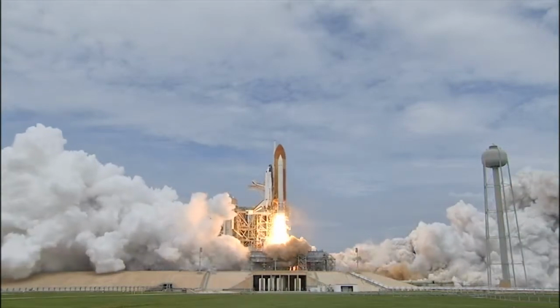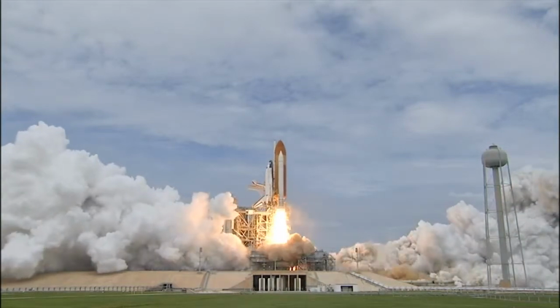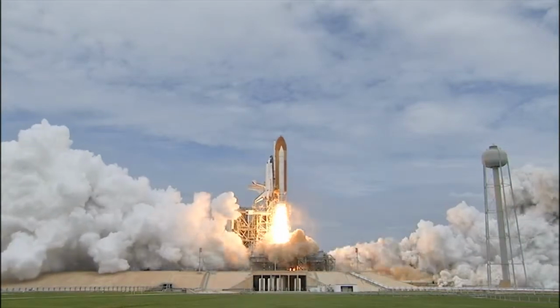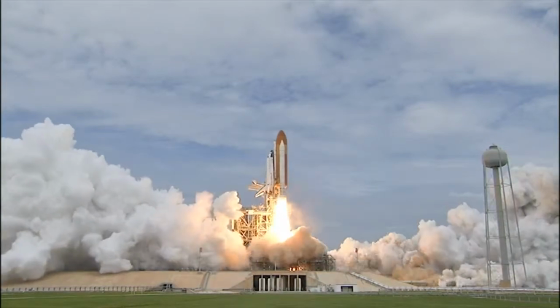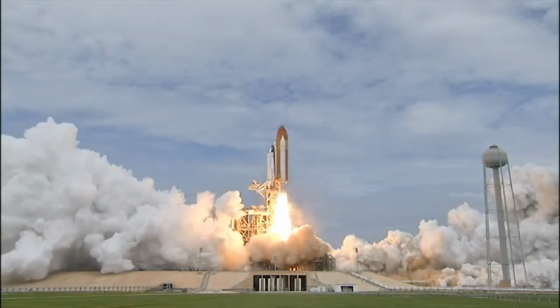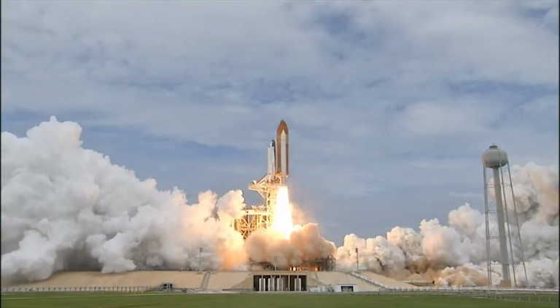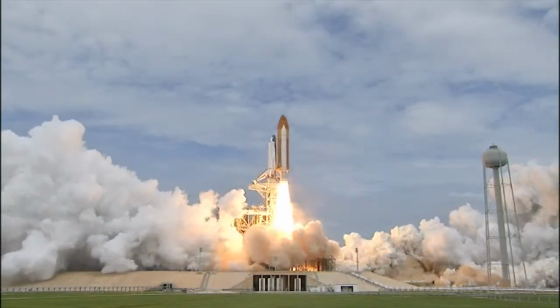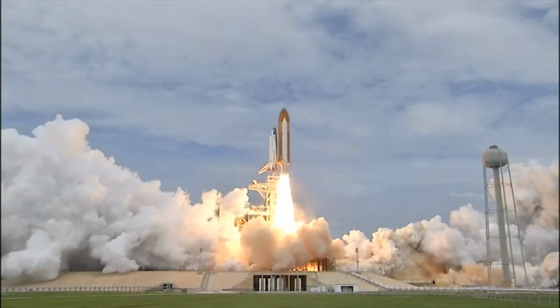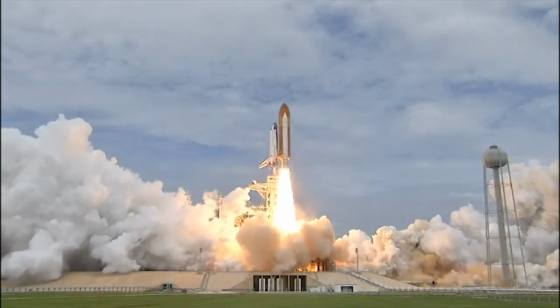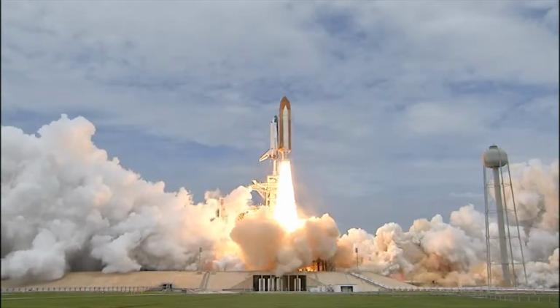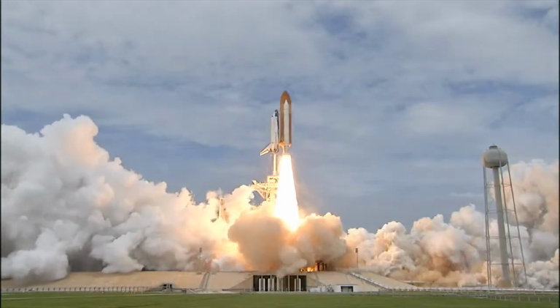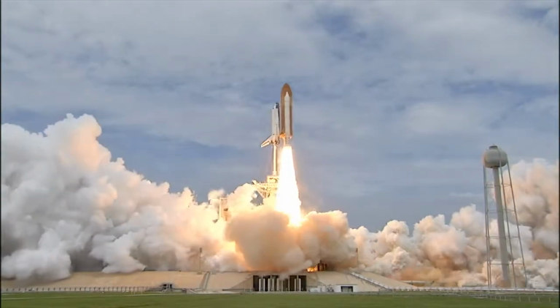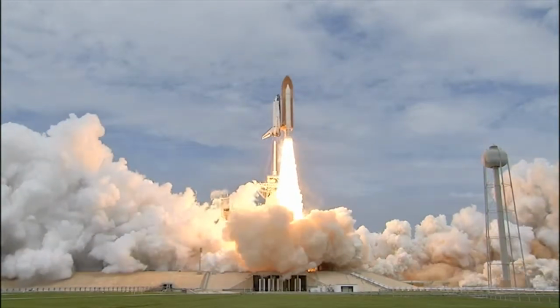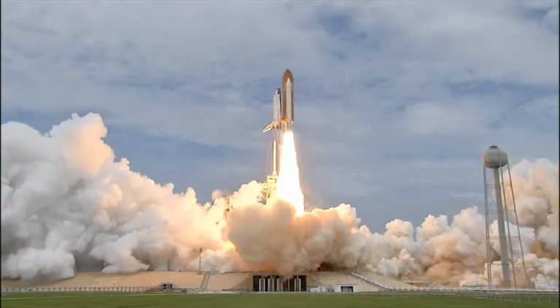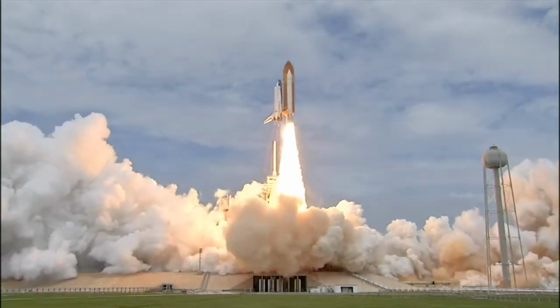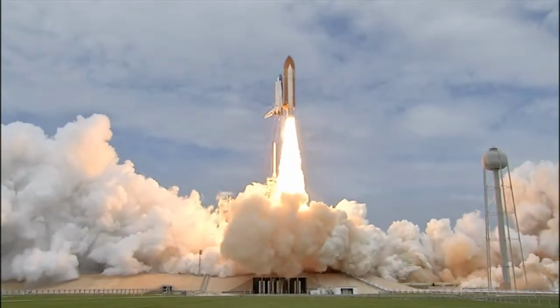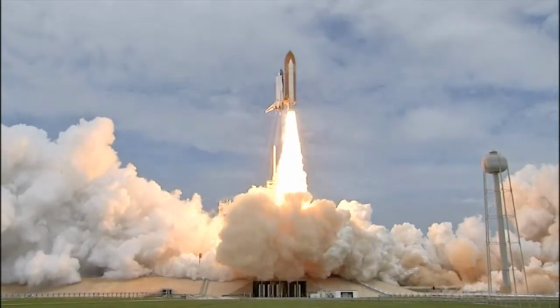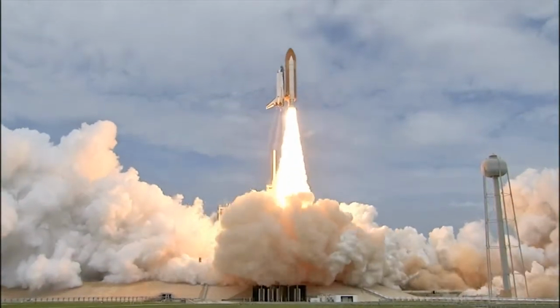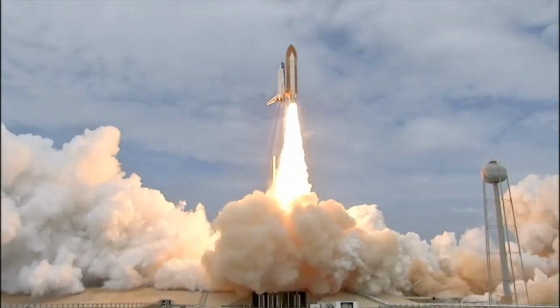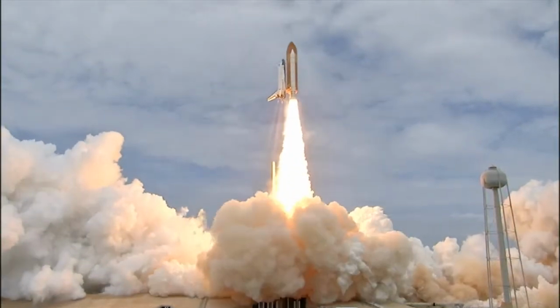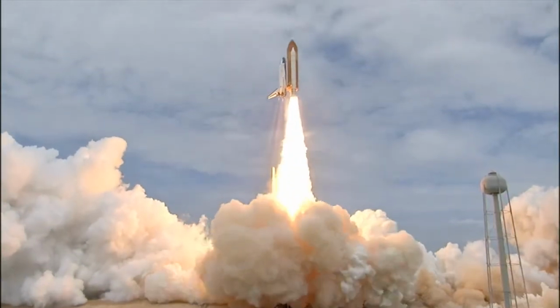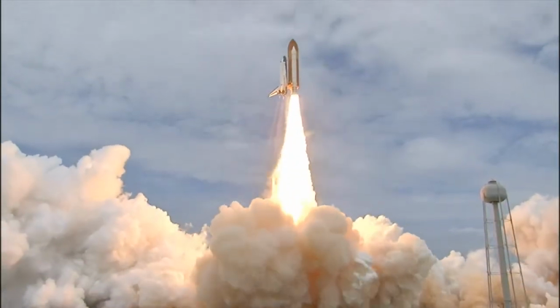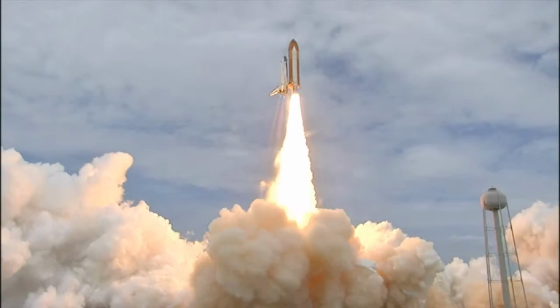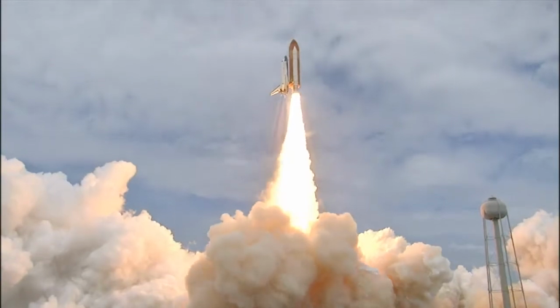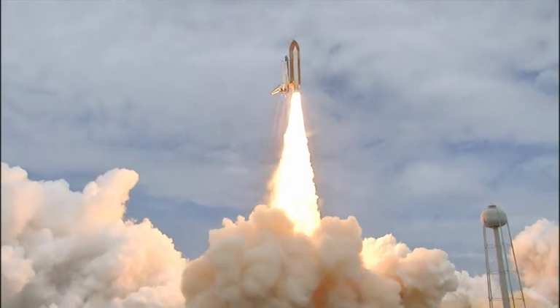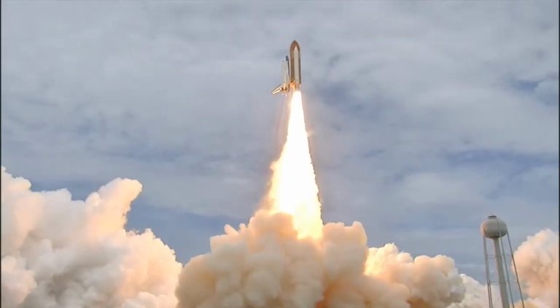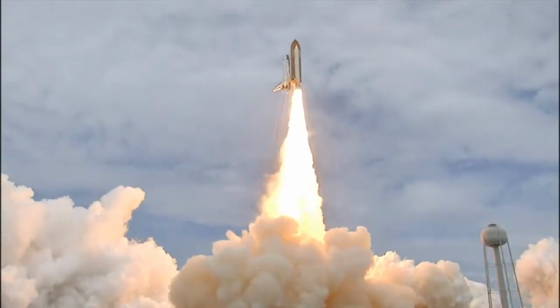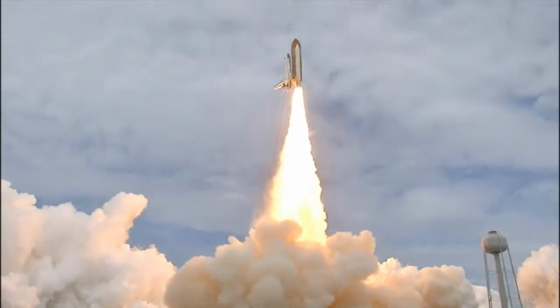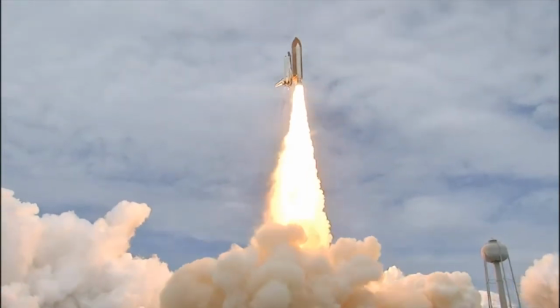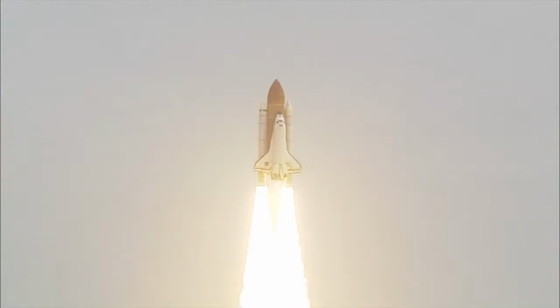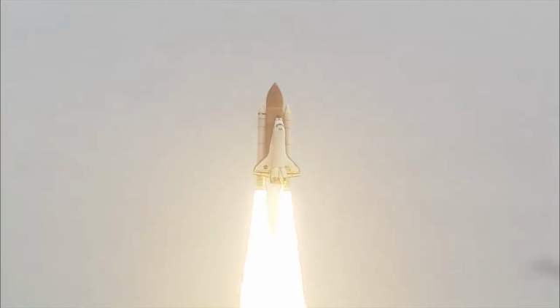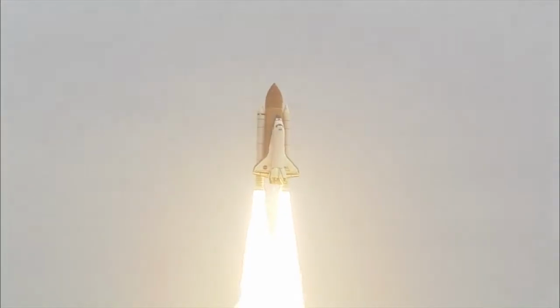The final liftoff of Atlantis on the shoulders of the space shuttle. America will continue the dream.